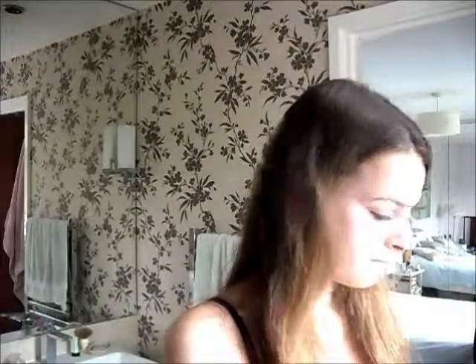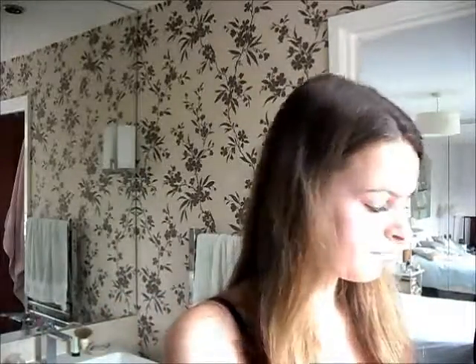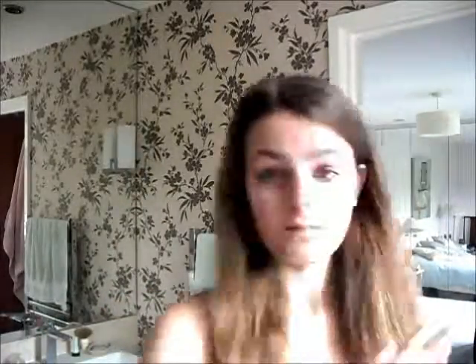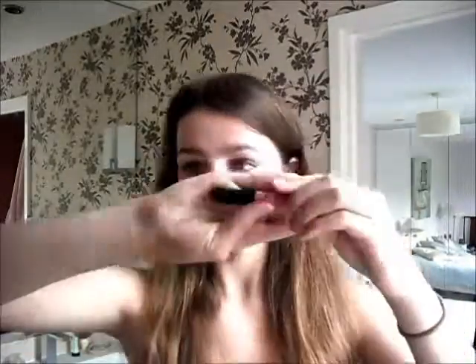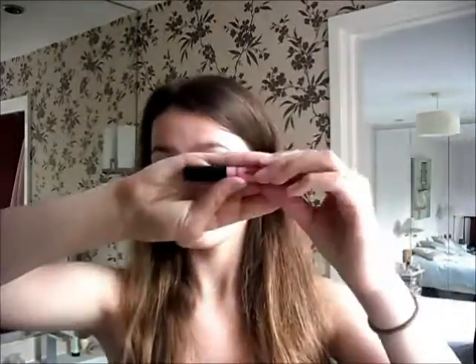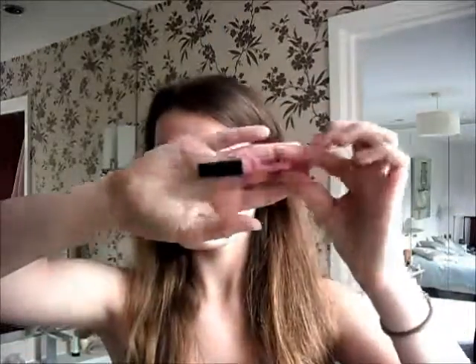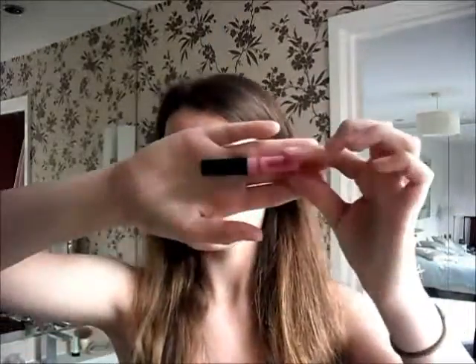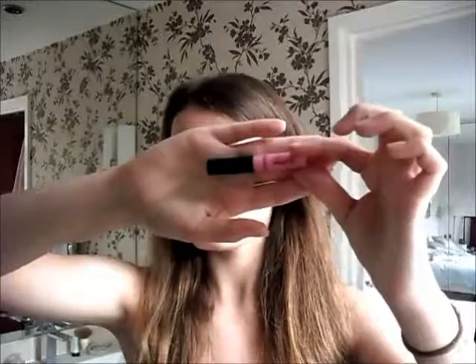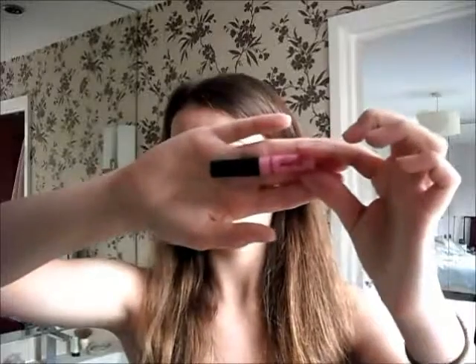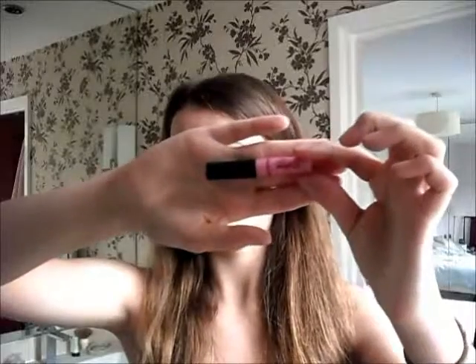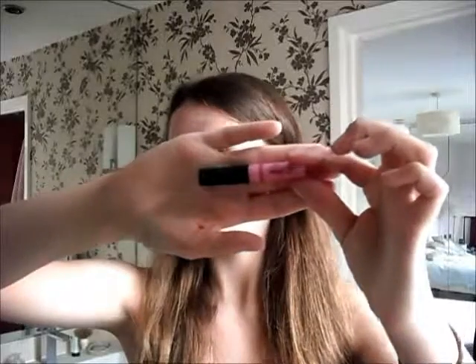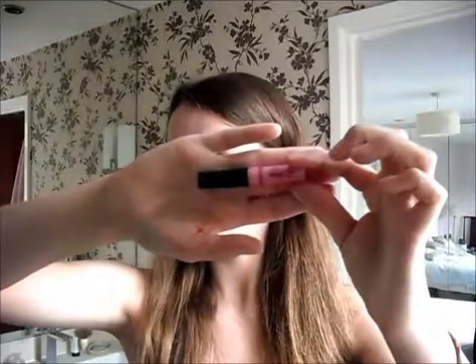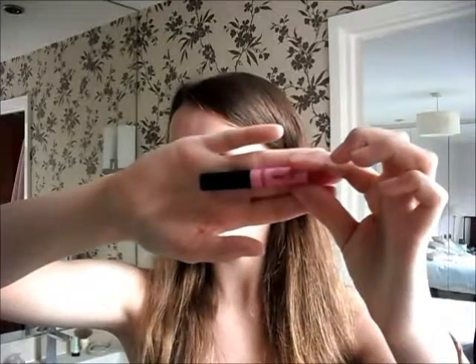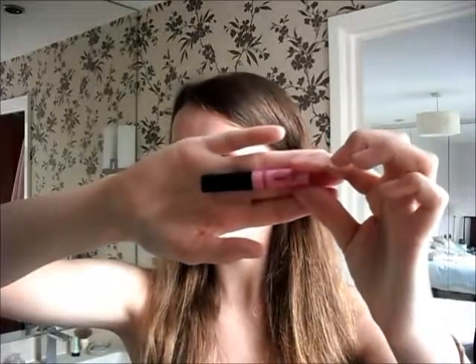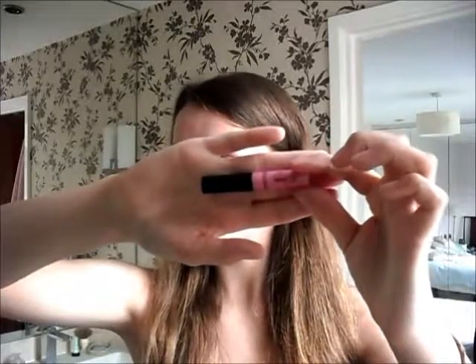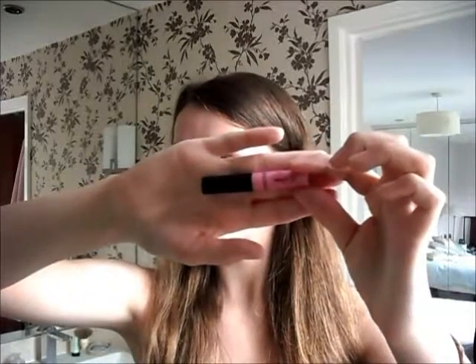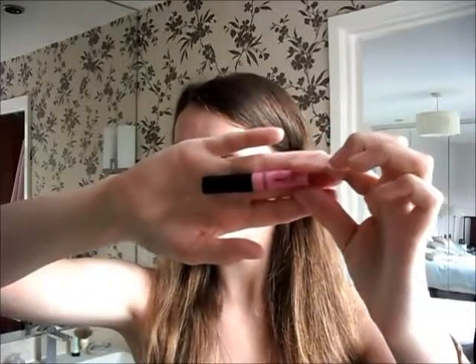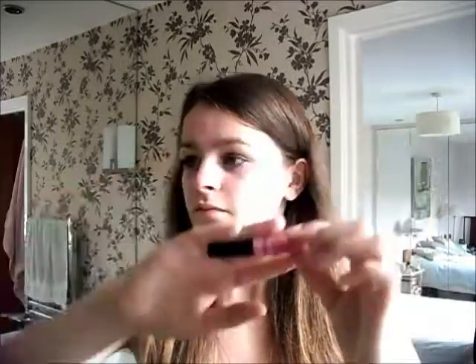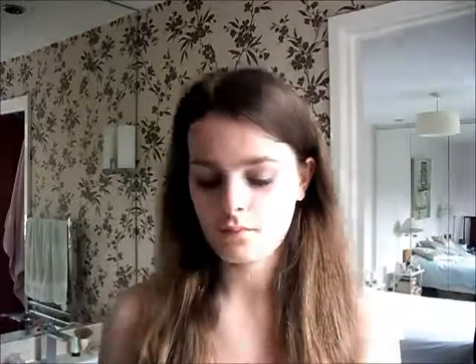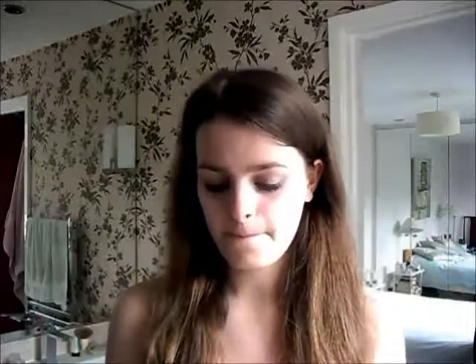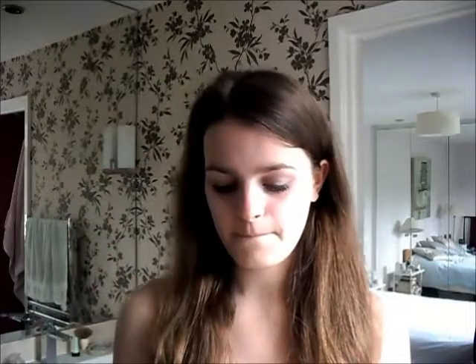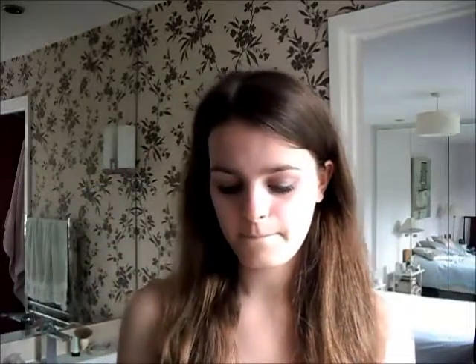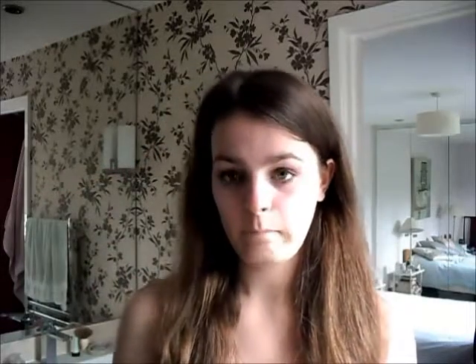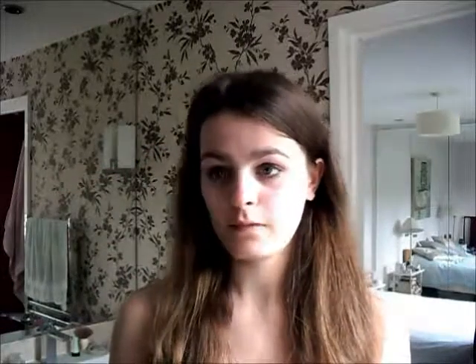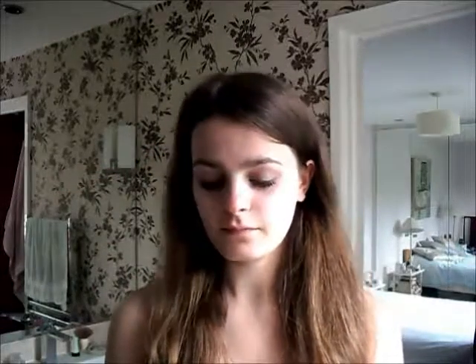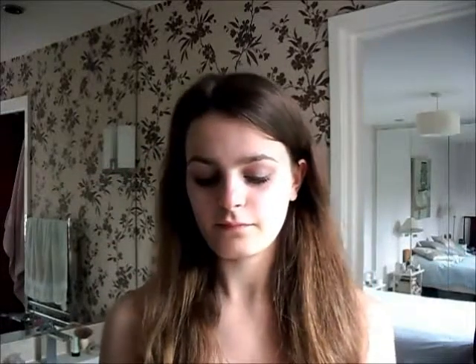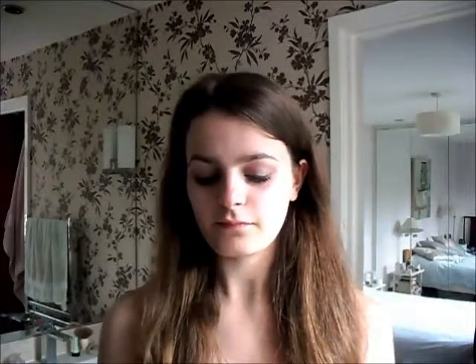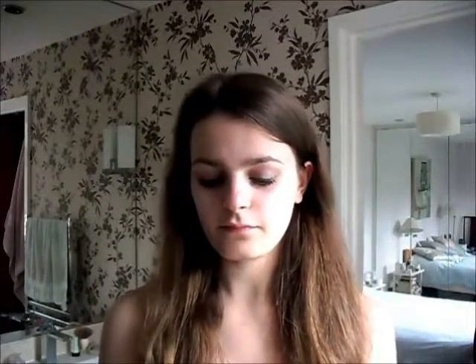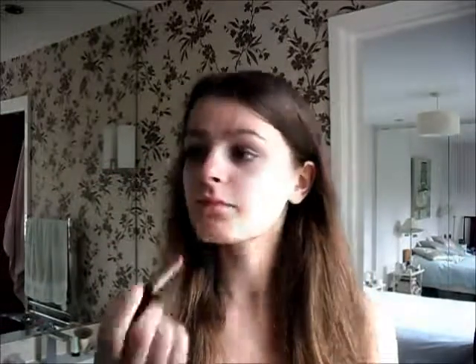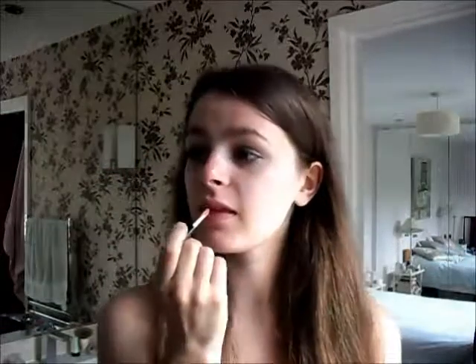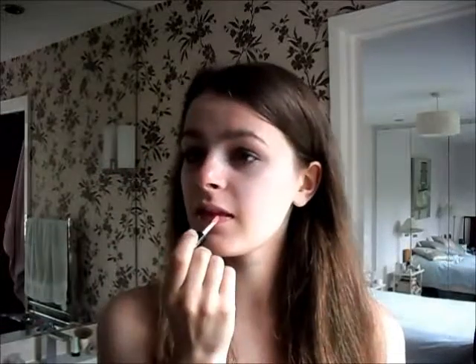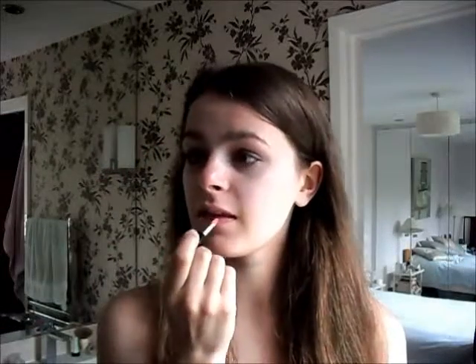Finally, I apply some pink lip gloss. Mine's from Seventeen — I think you can buy it at Boots, but I did buy it a couple of years ago.